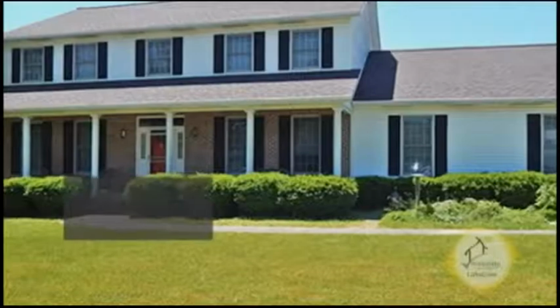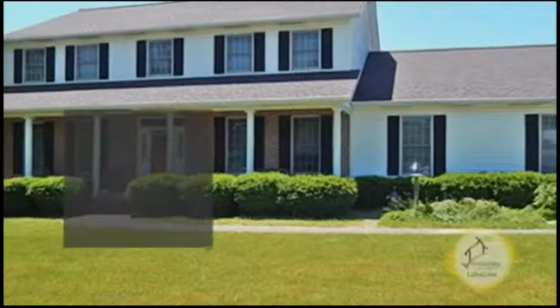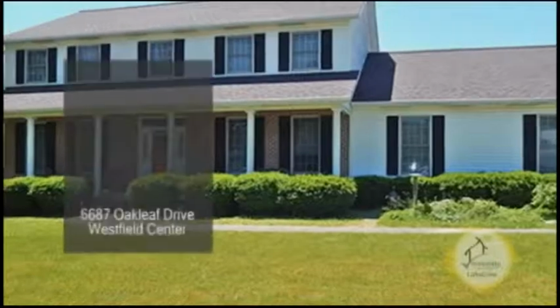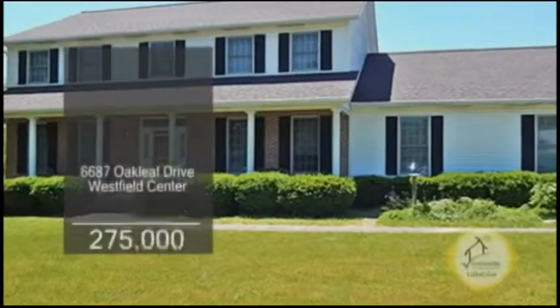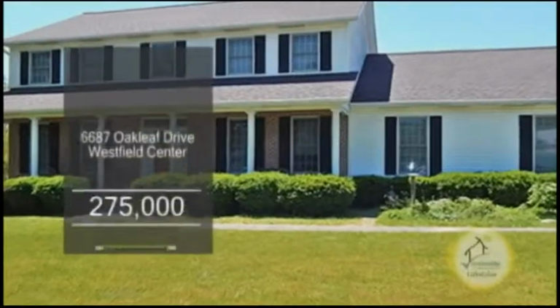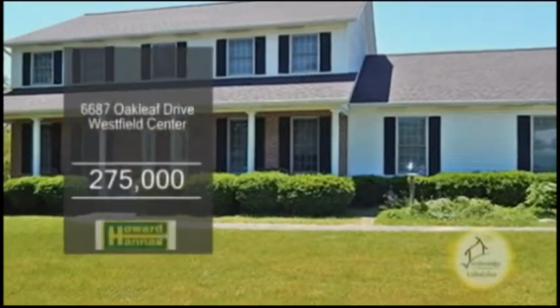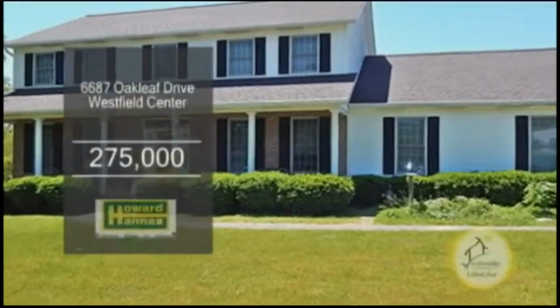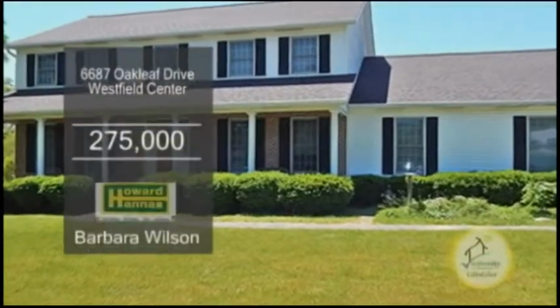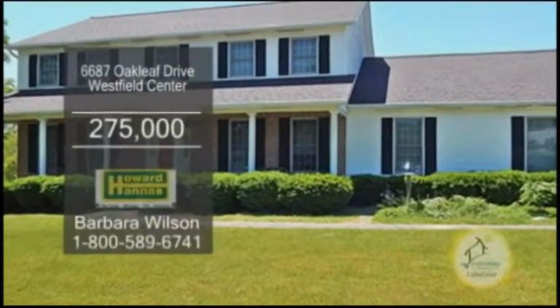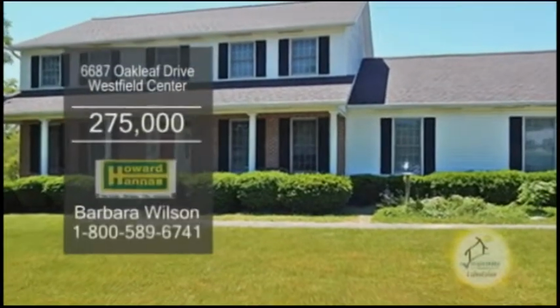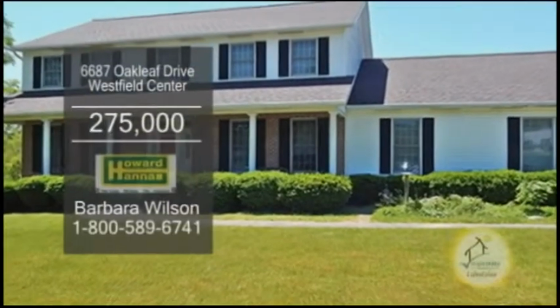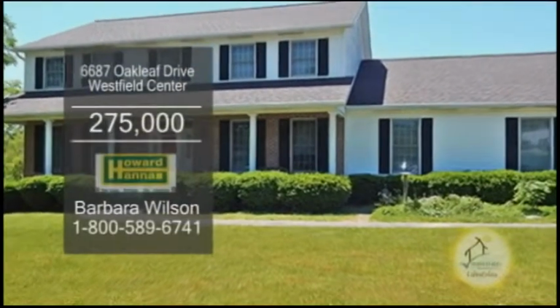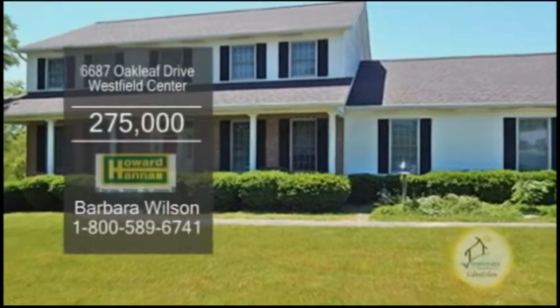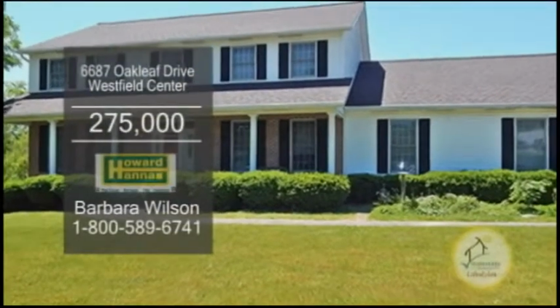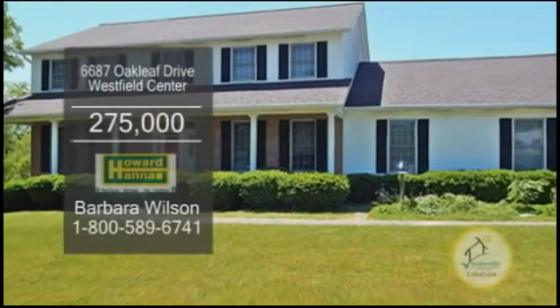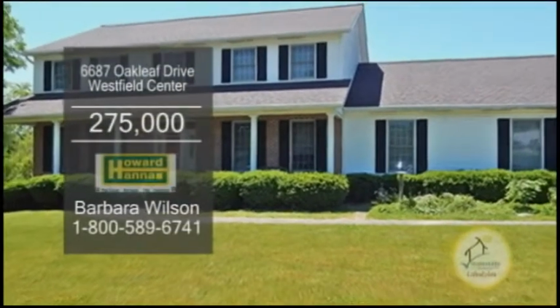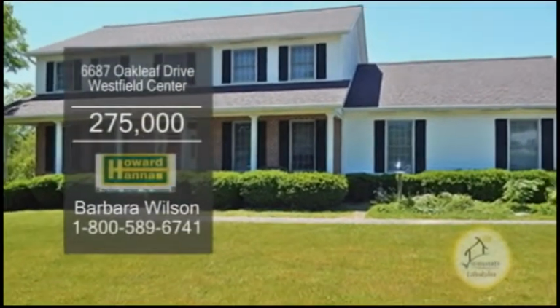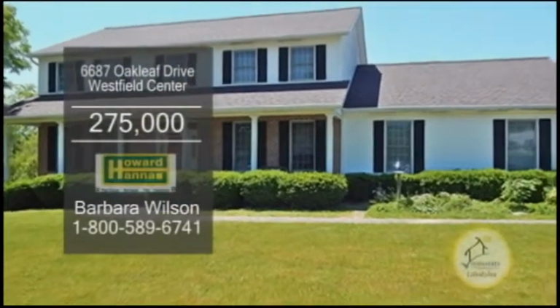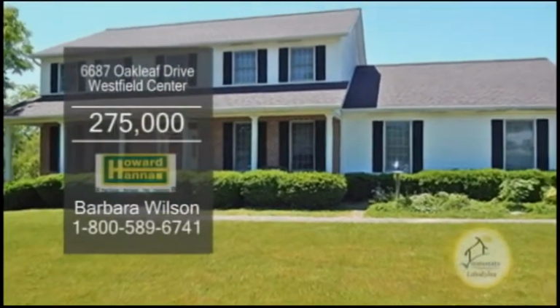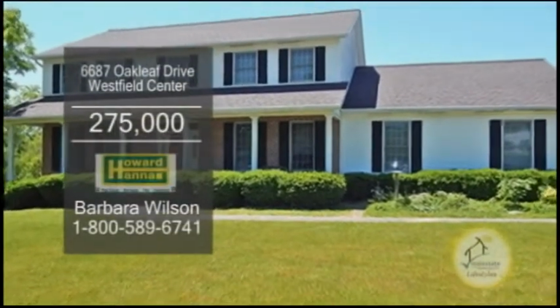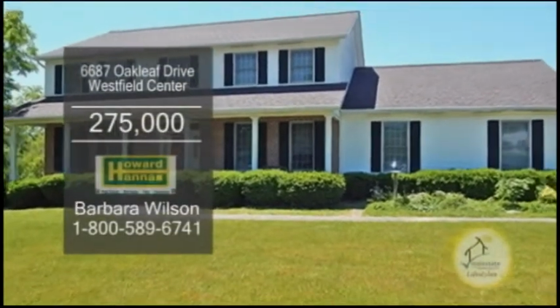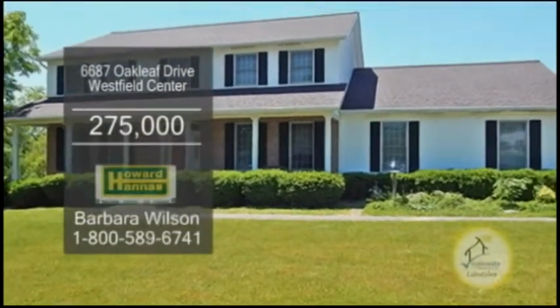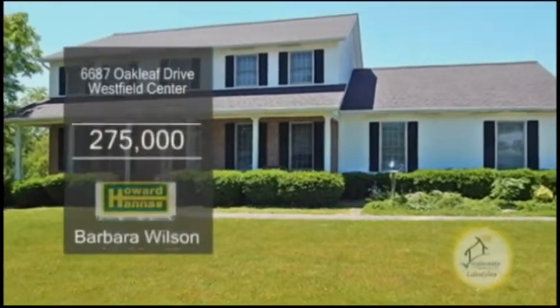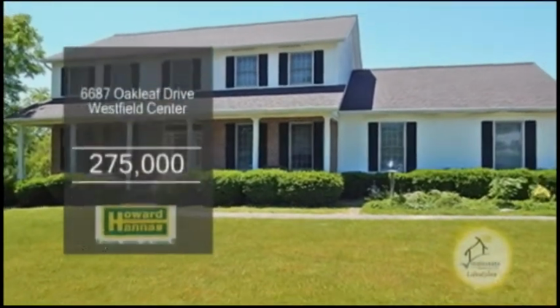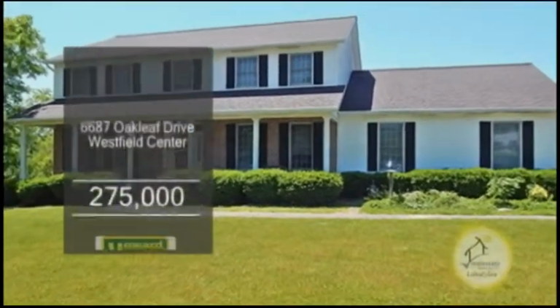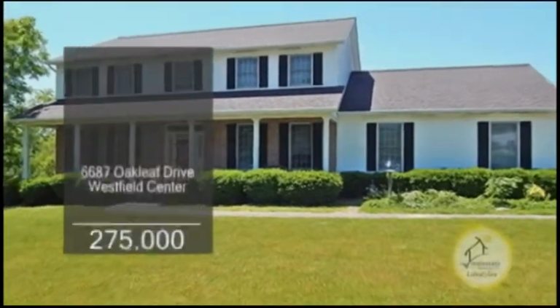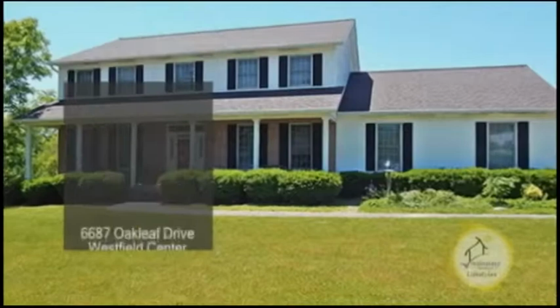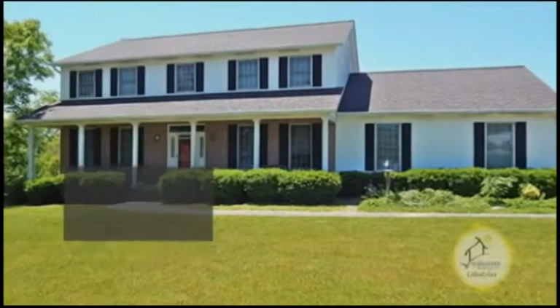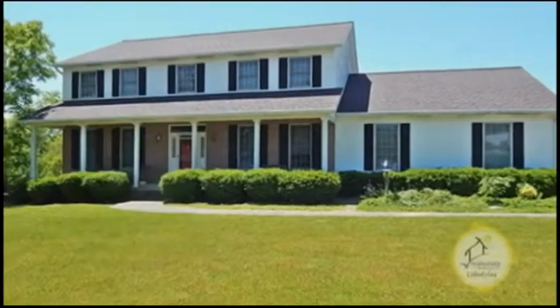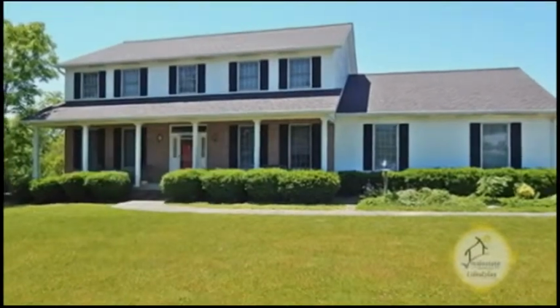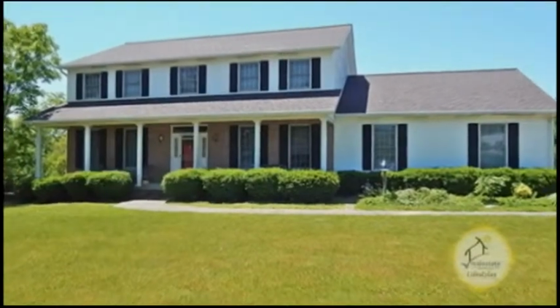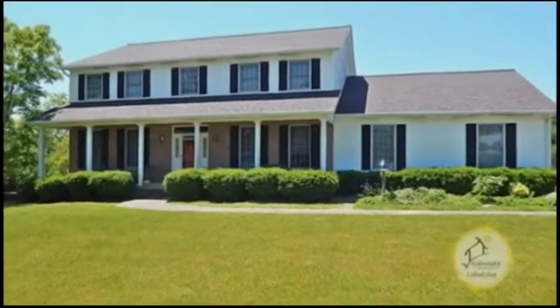A Colonial on nearly an acre of Westfield Center. This home features four bedrooms and three and a half baths.